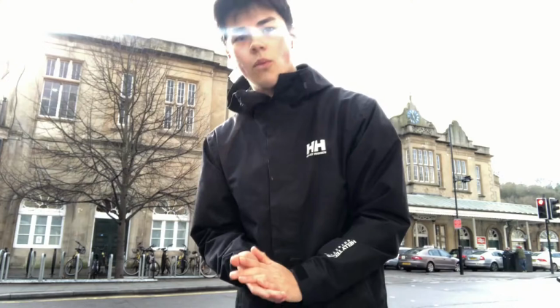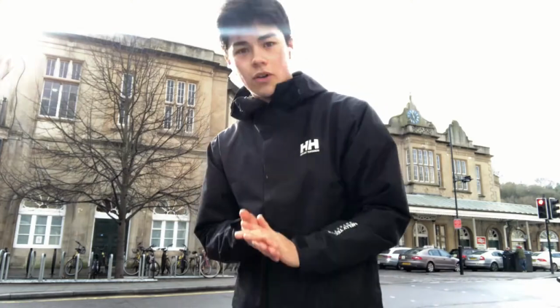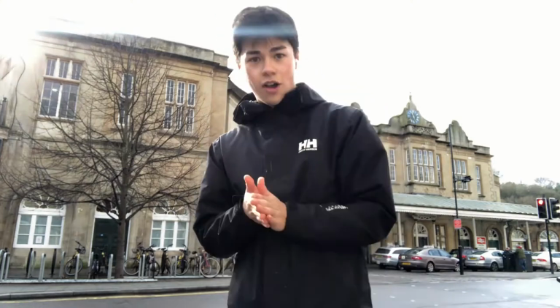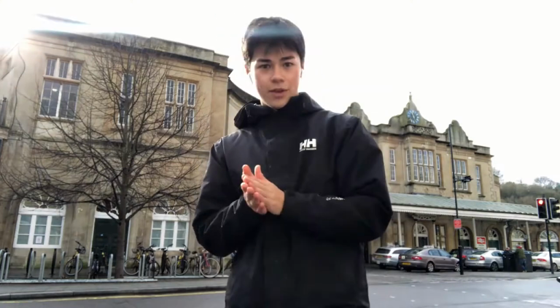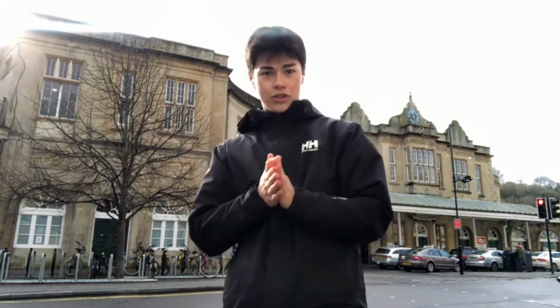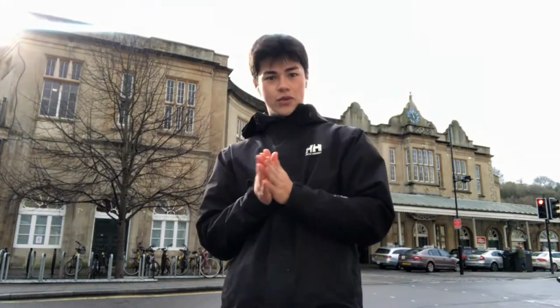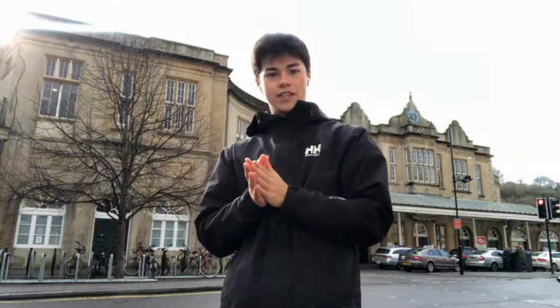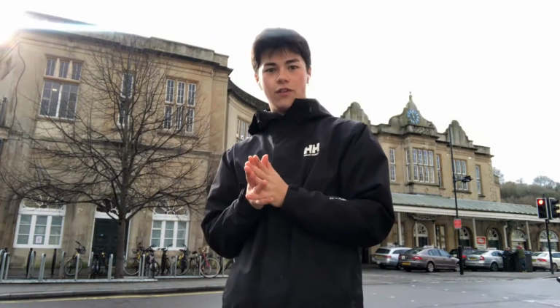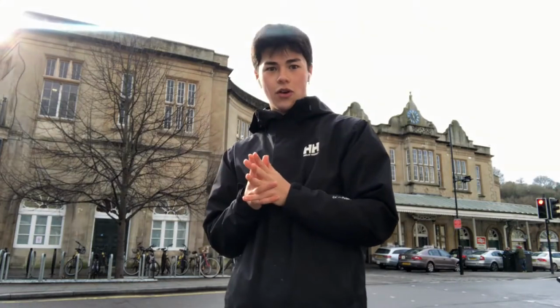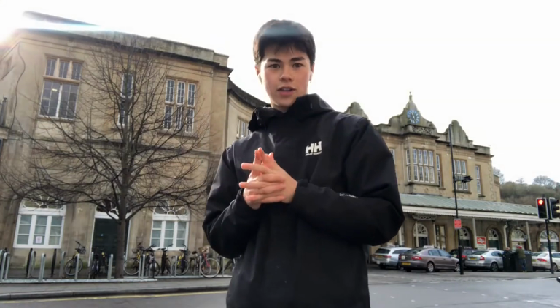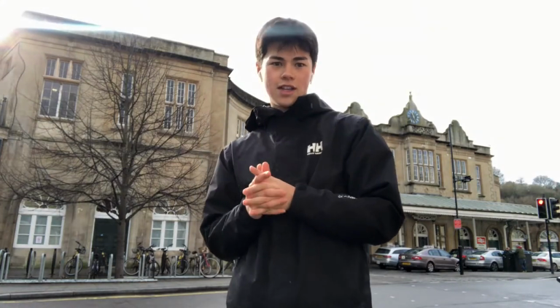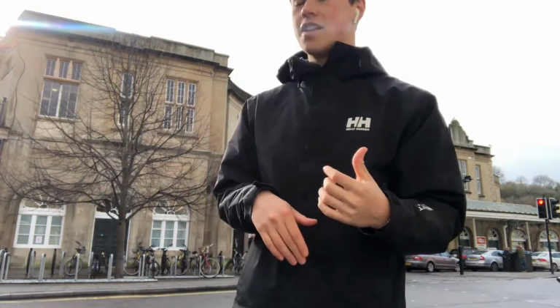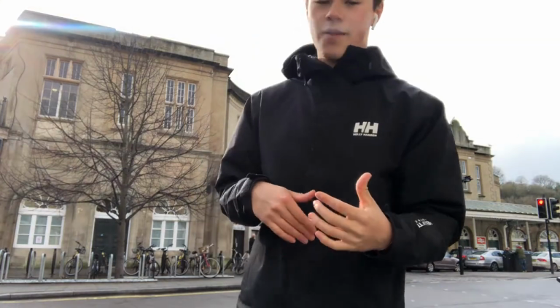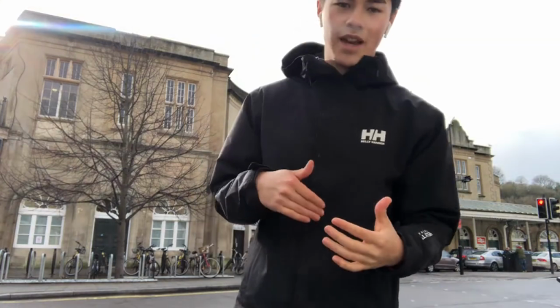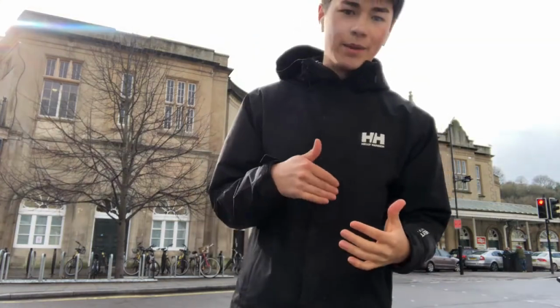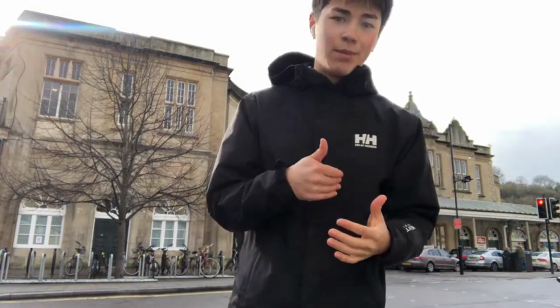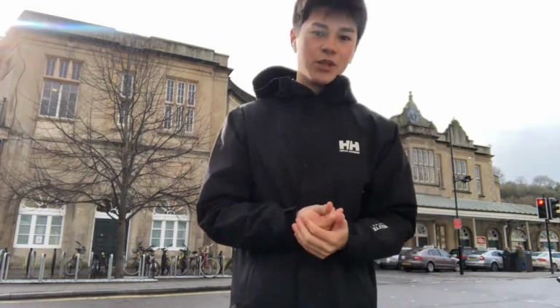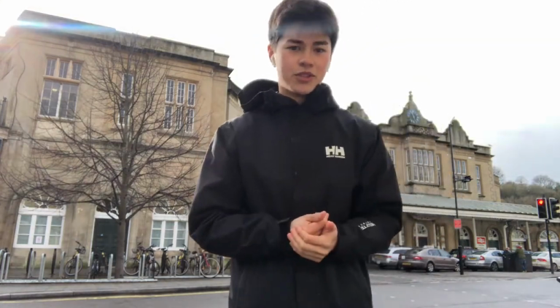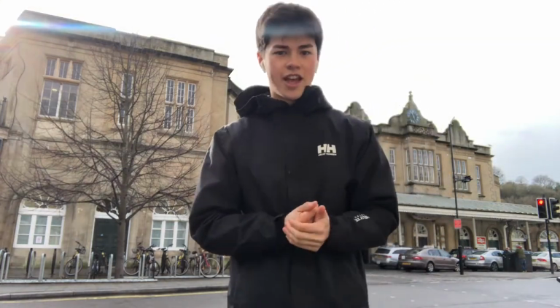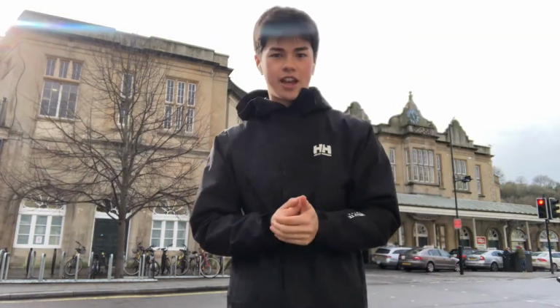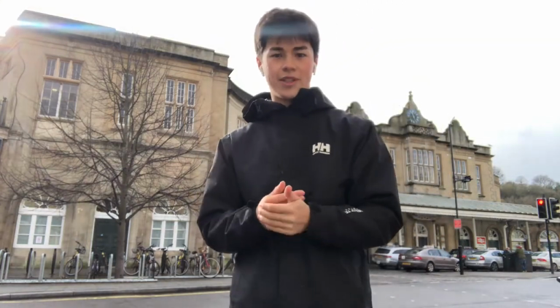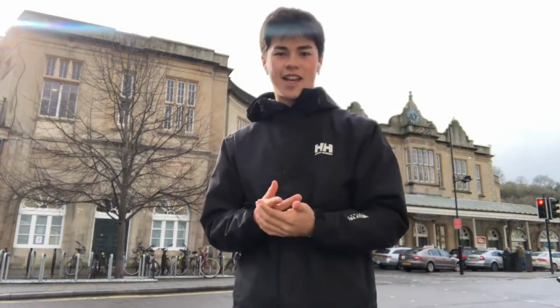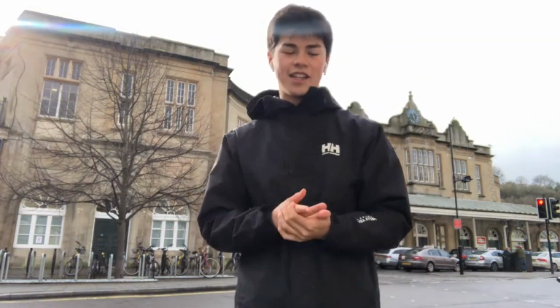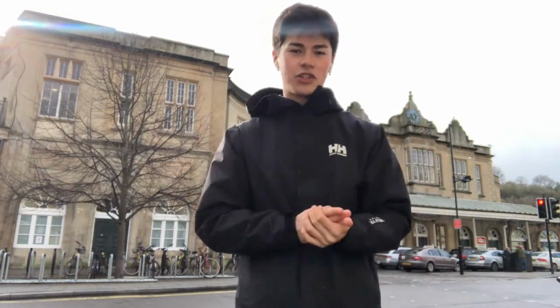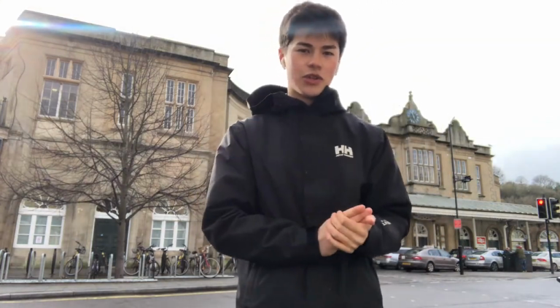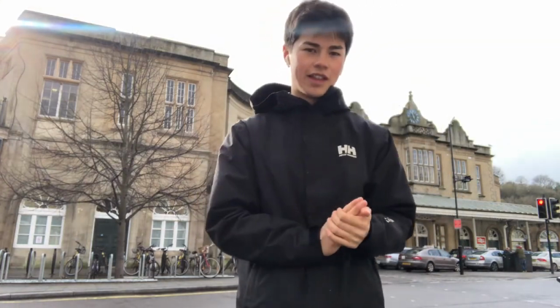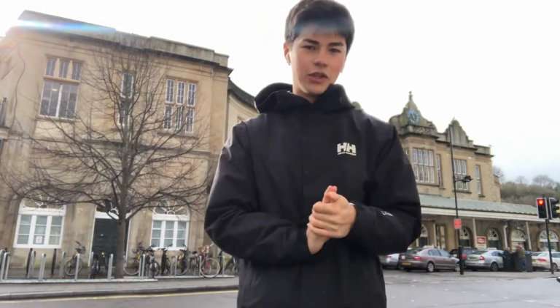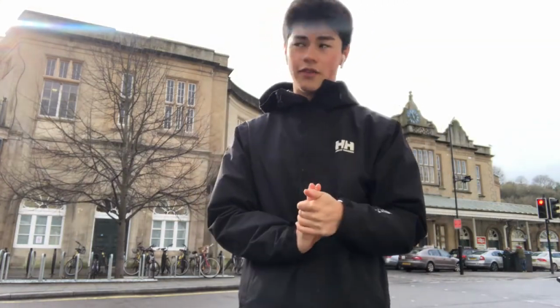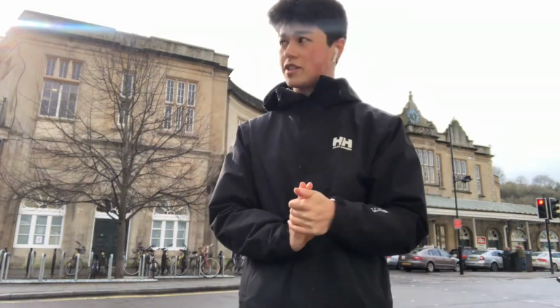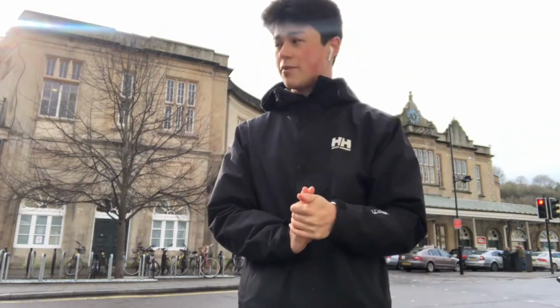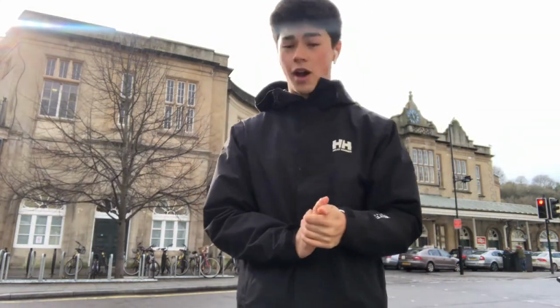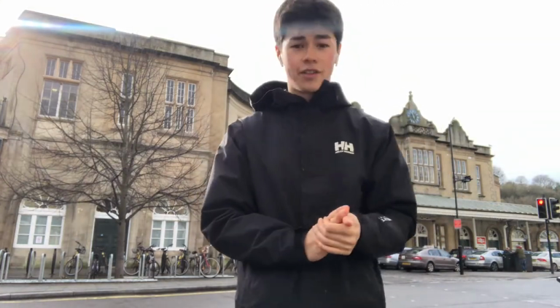Welcome to this vlog. My name is Benjamin Cheng, I'm a second year student at the University of Bath.